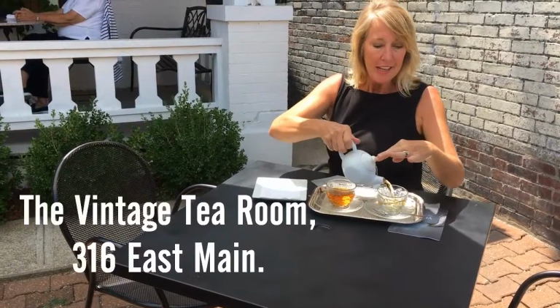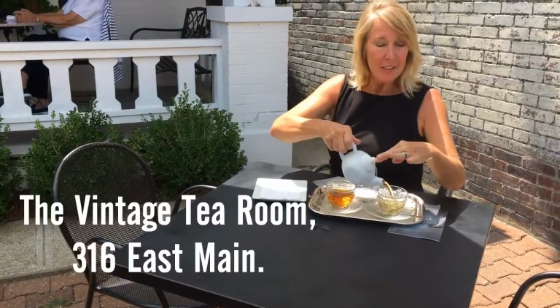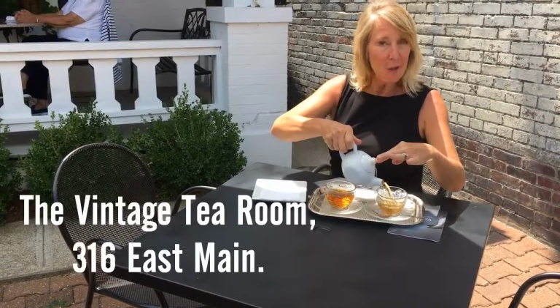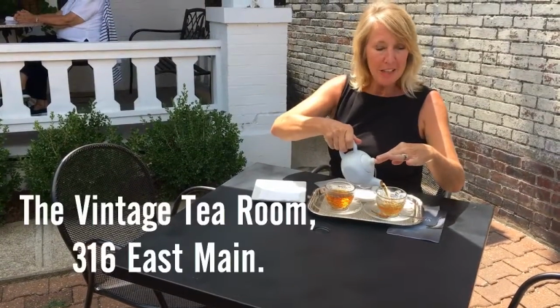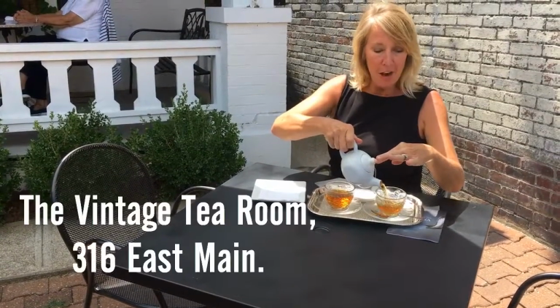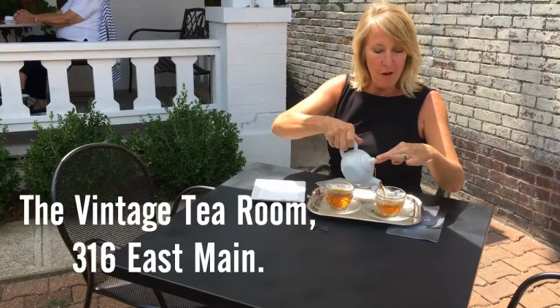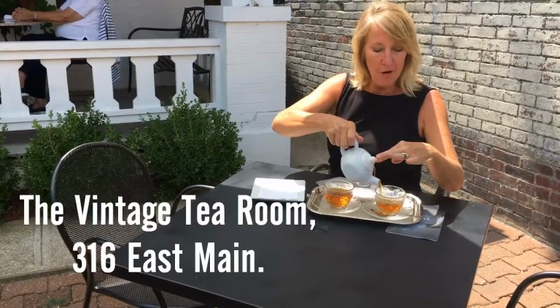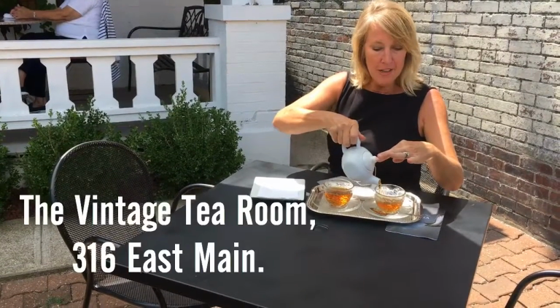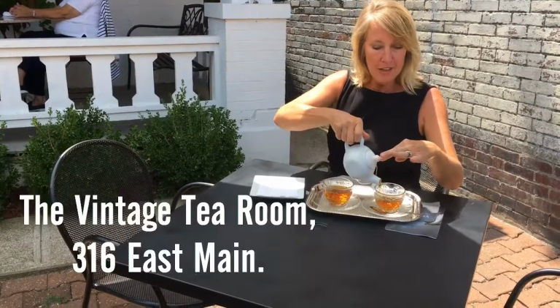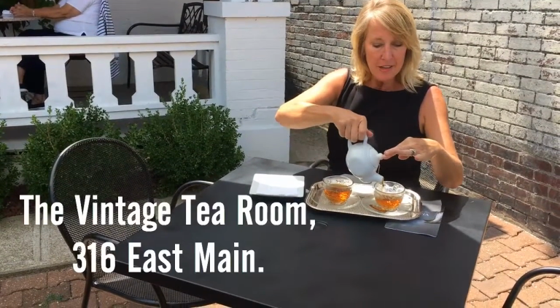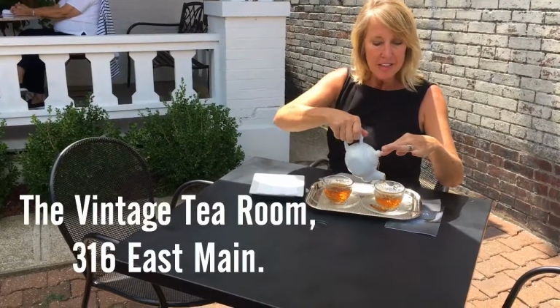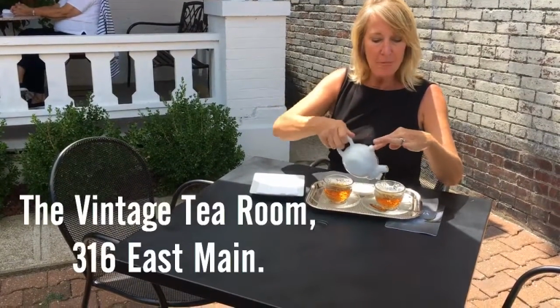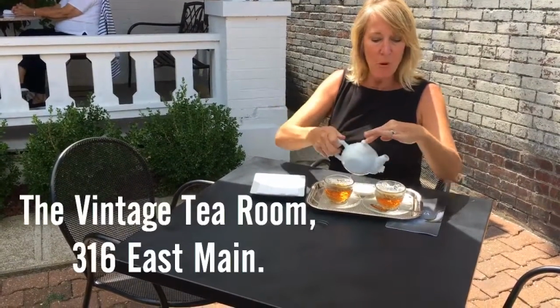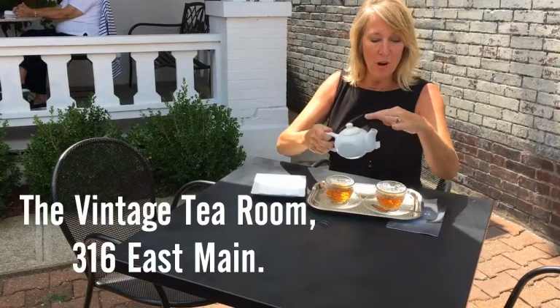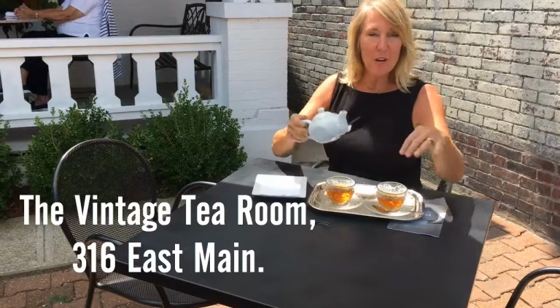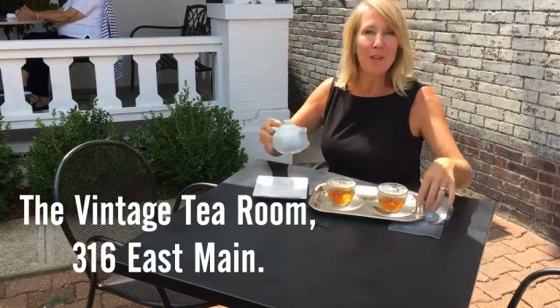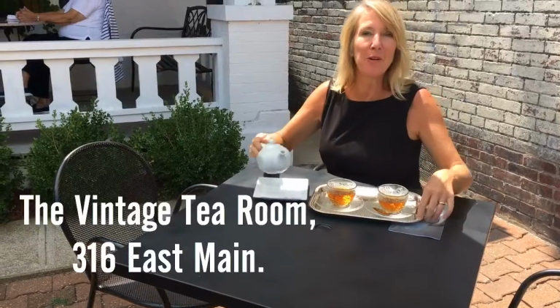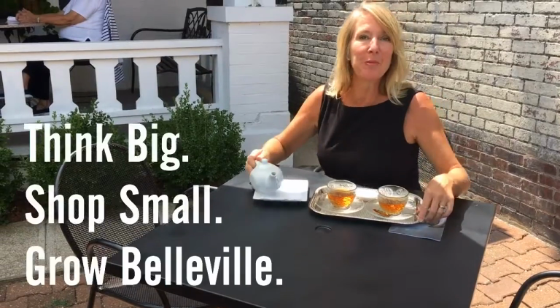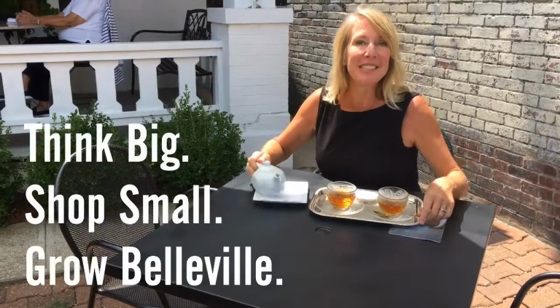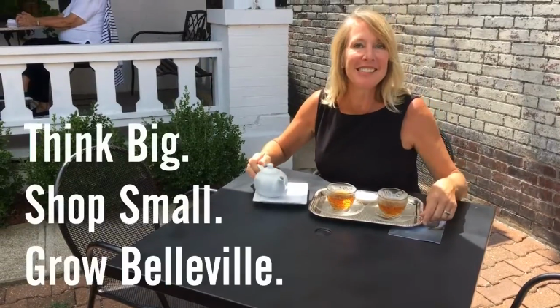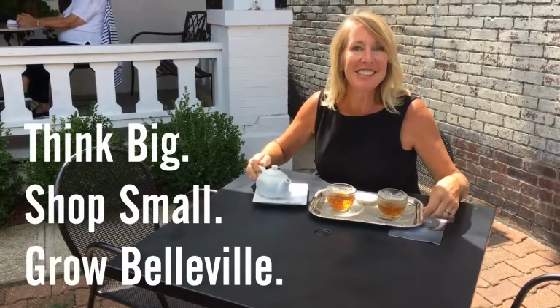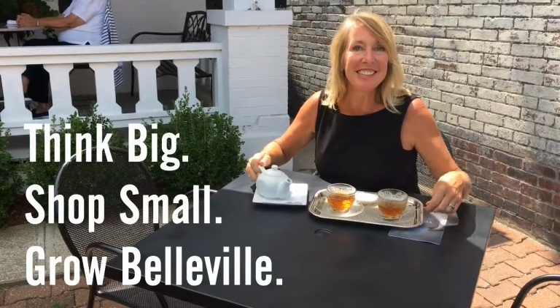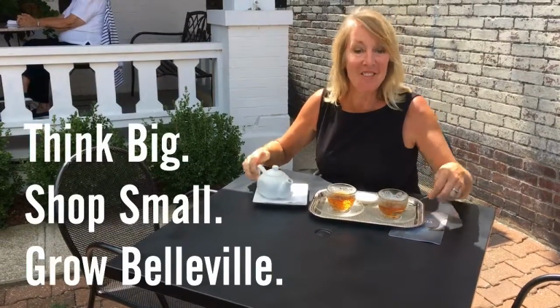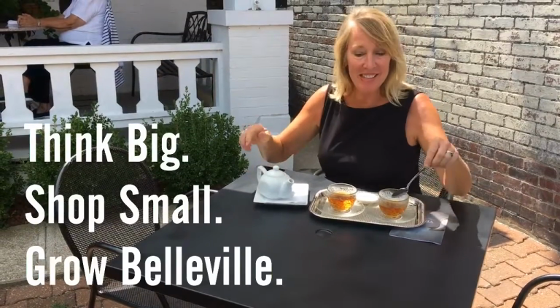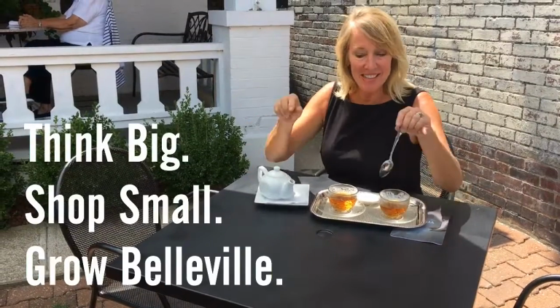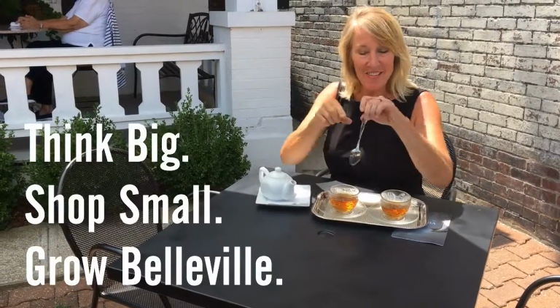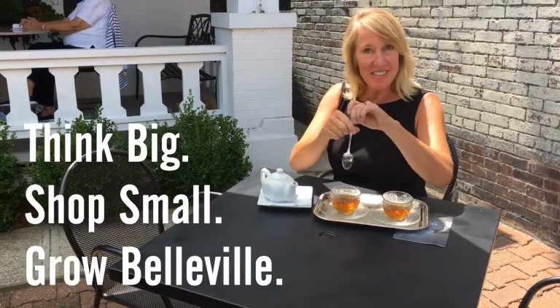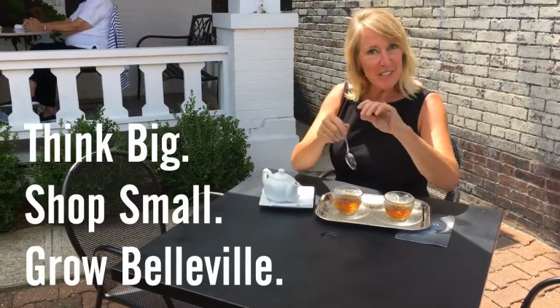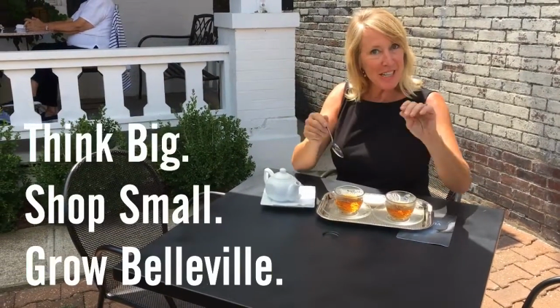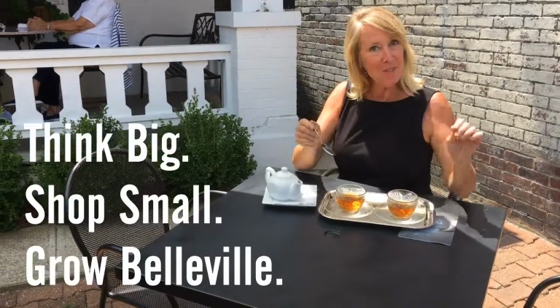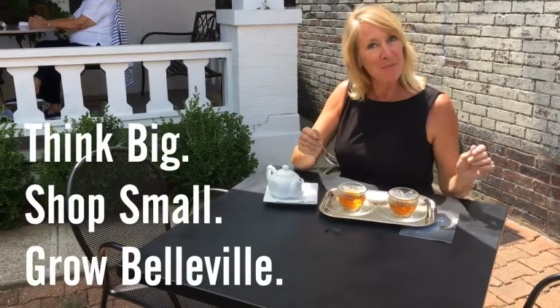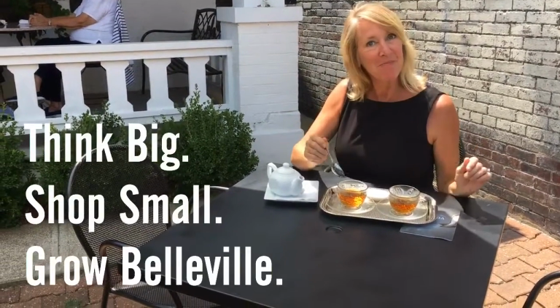It's locally owned. Support your local businesses and visit the Vintage Tea Room.